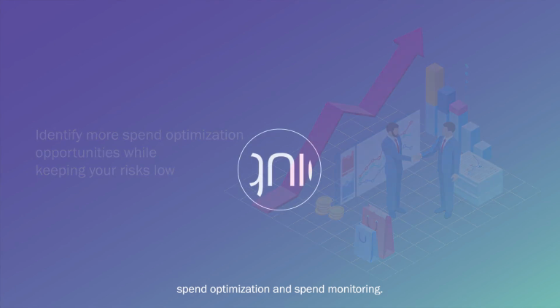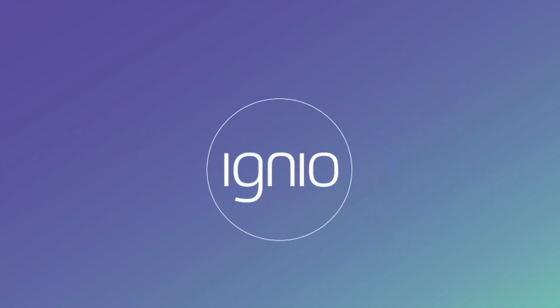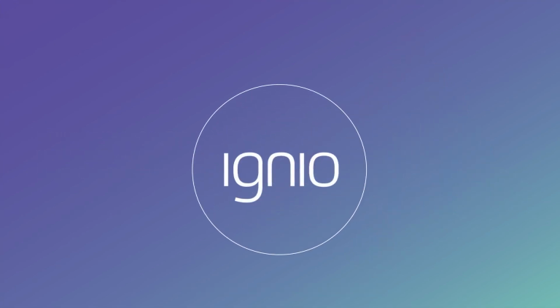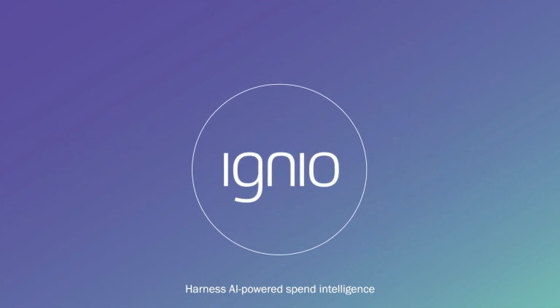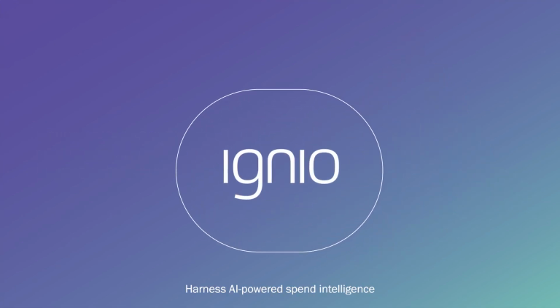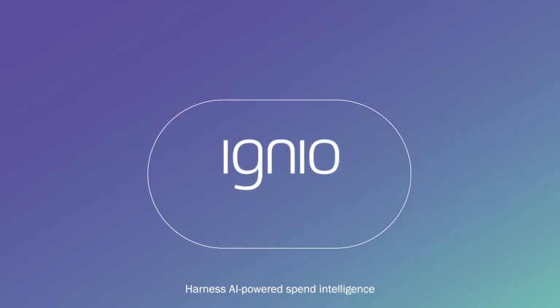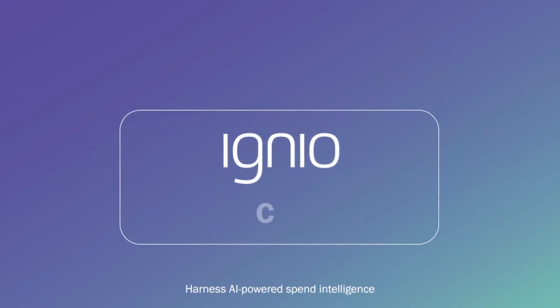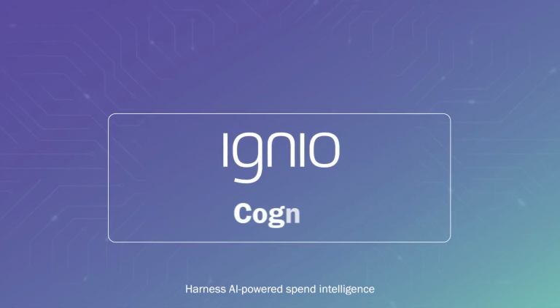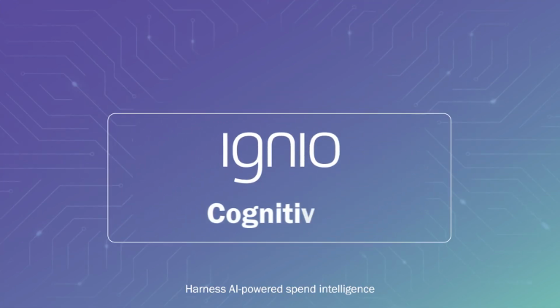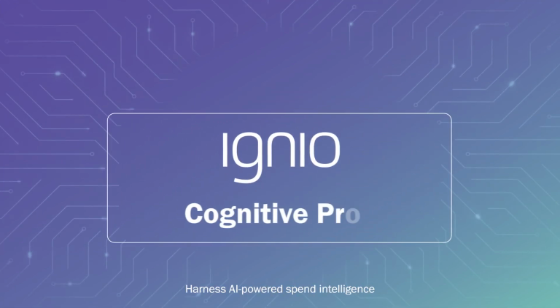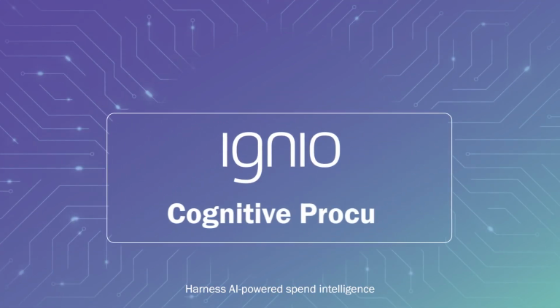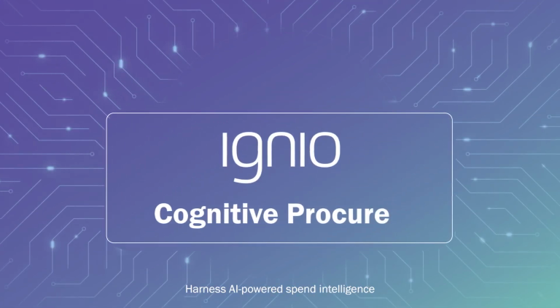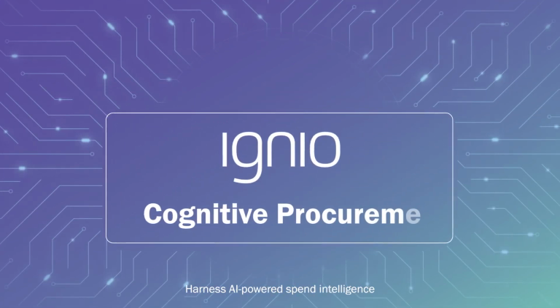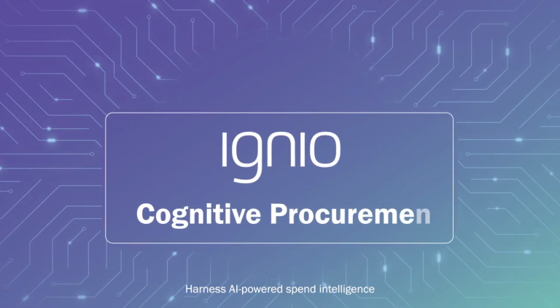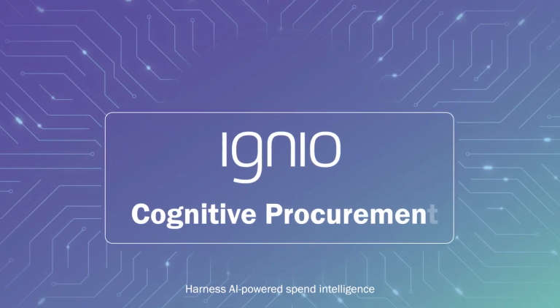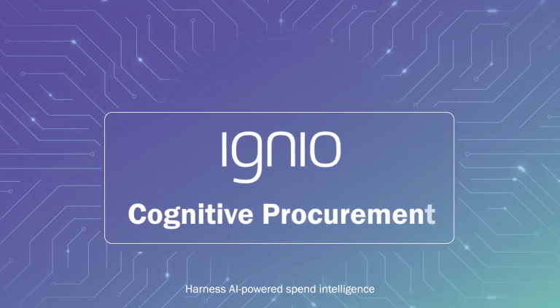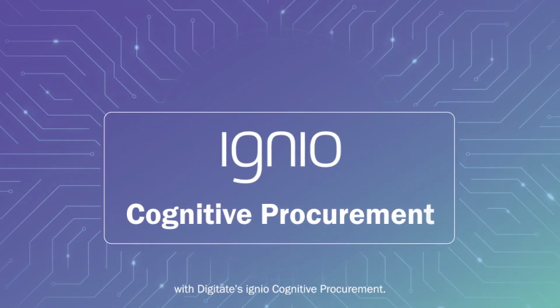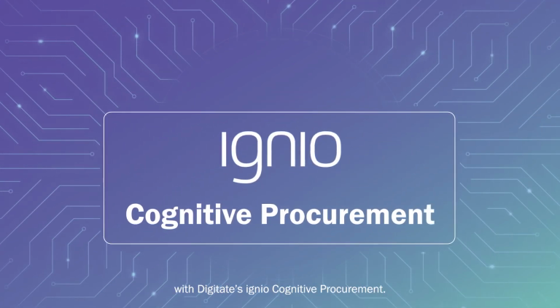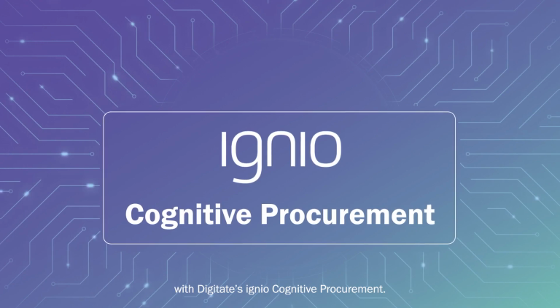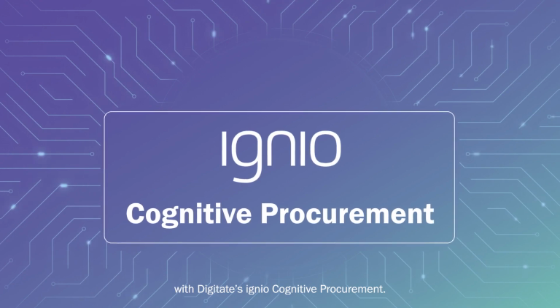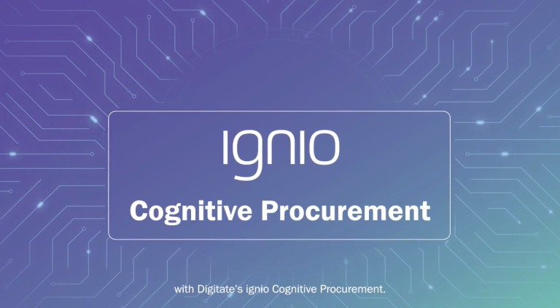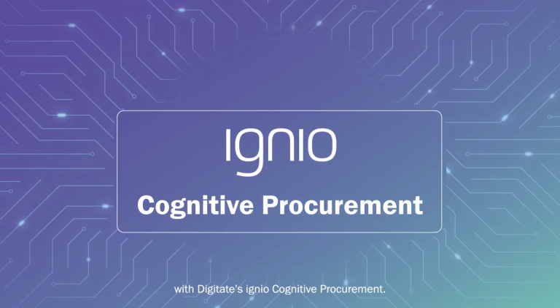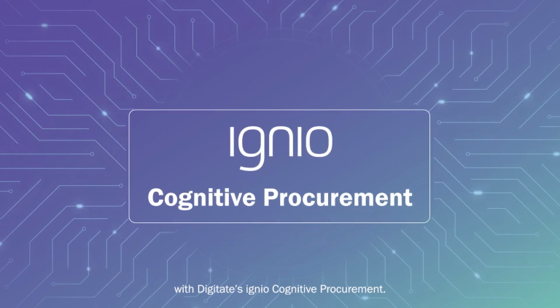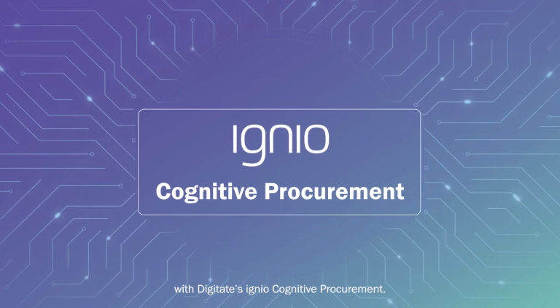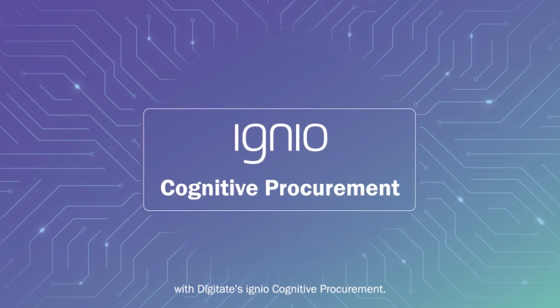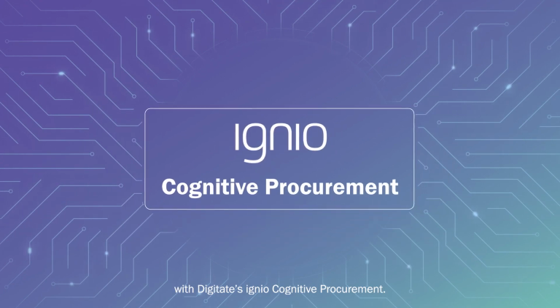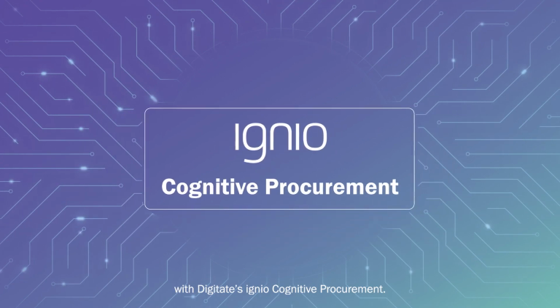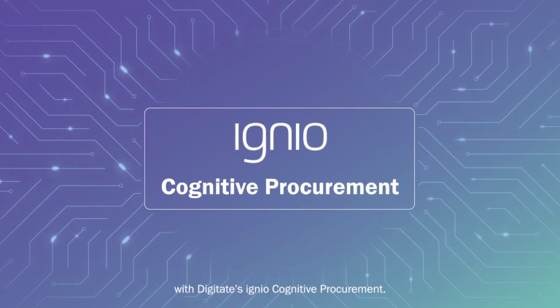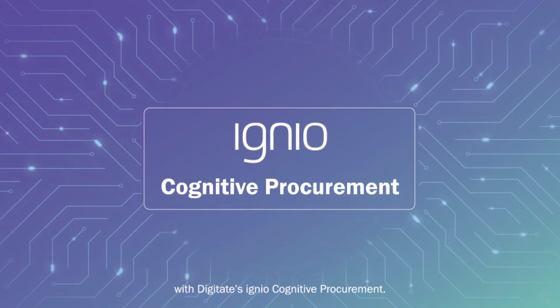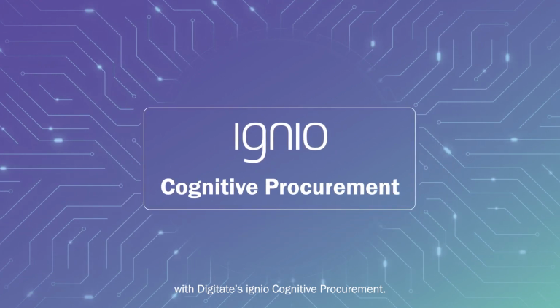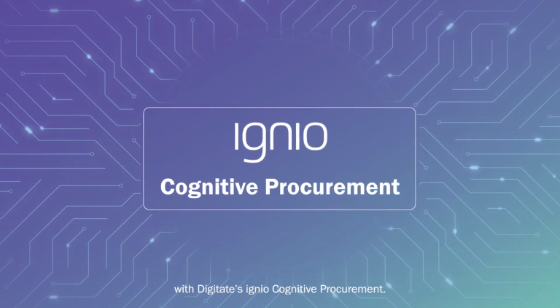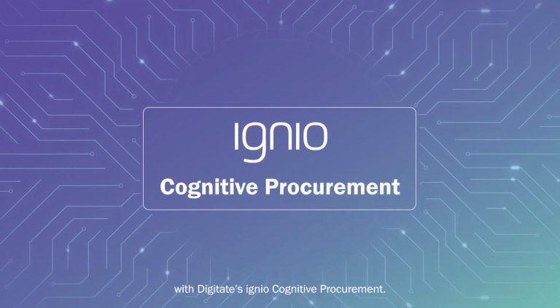Harness AI-powered spend intelligence with Digitate Ignio Cognitive Procurement.